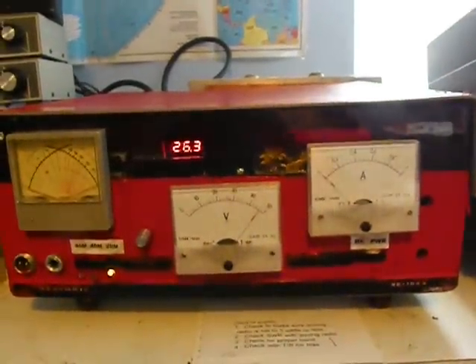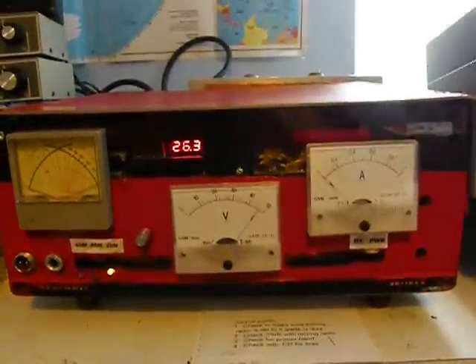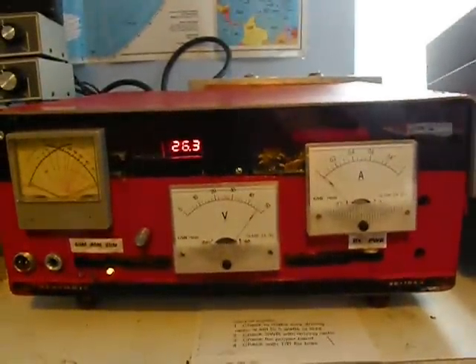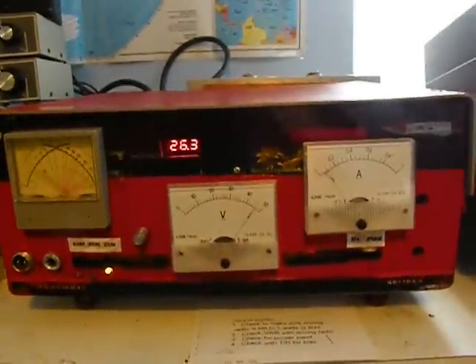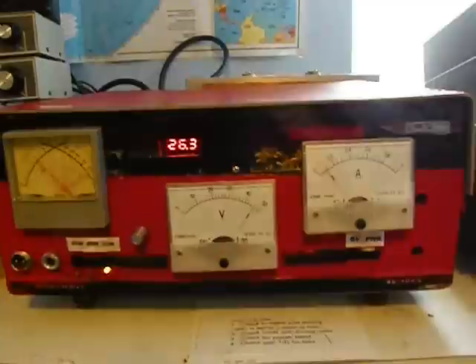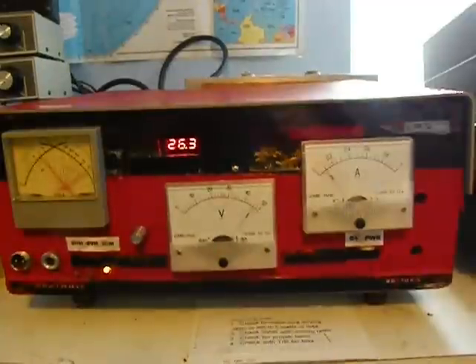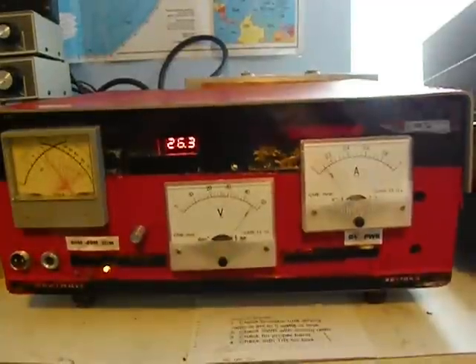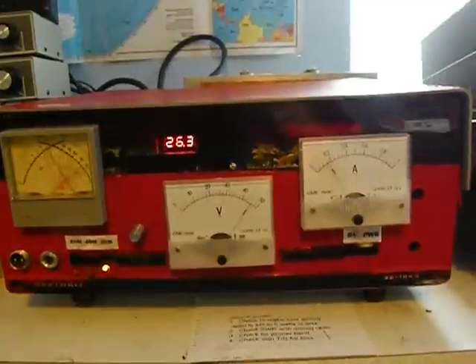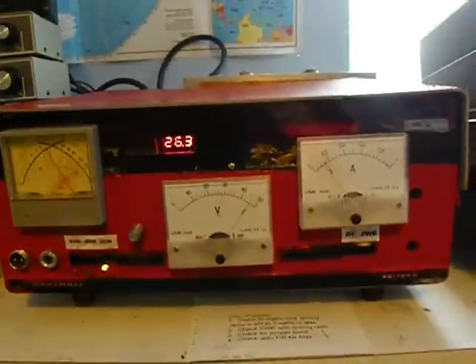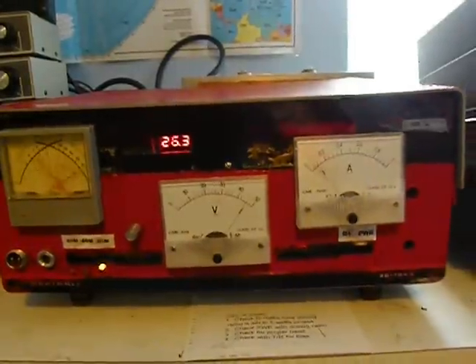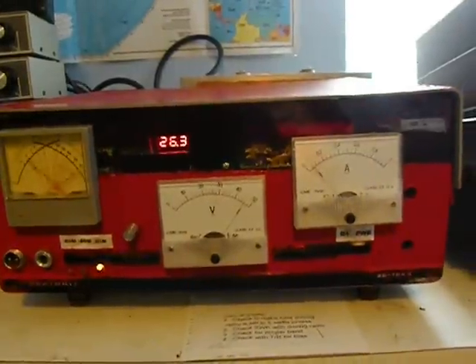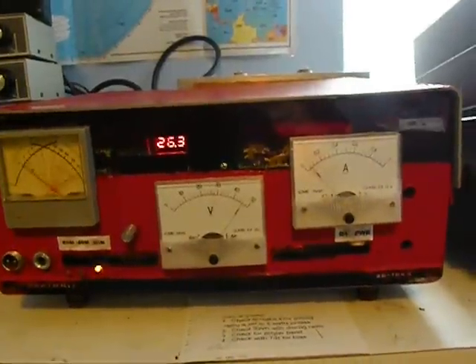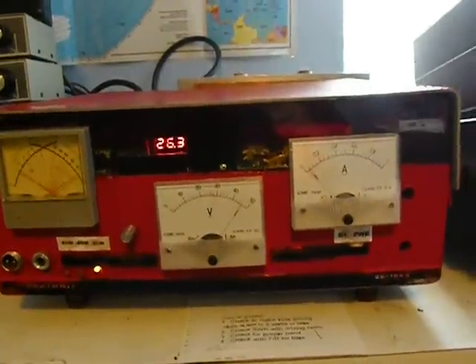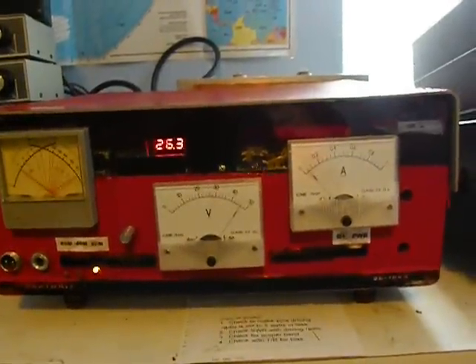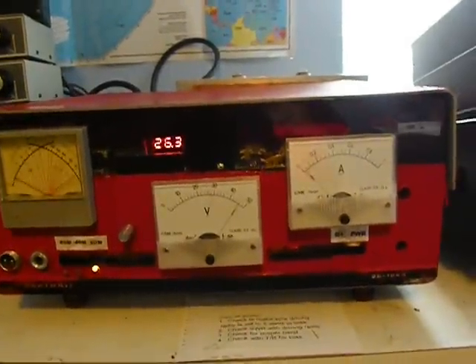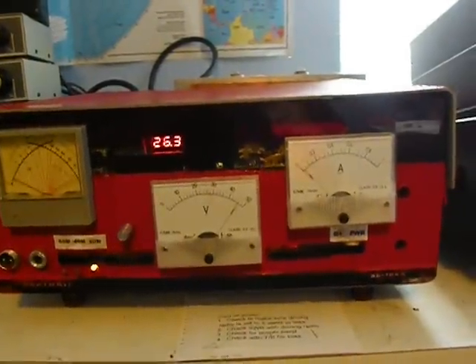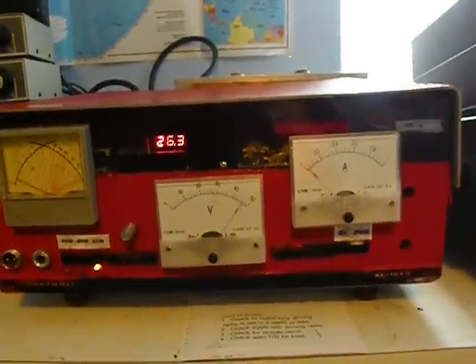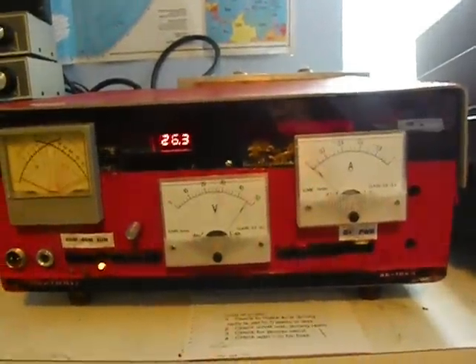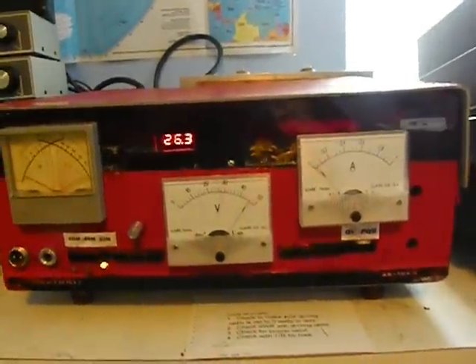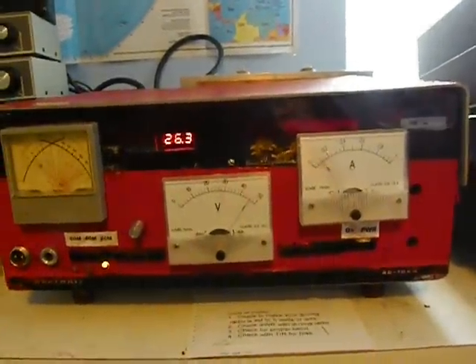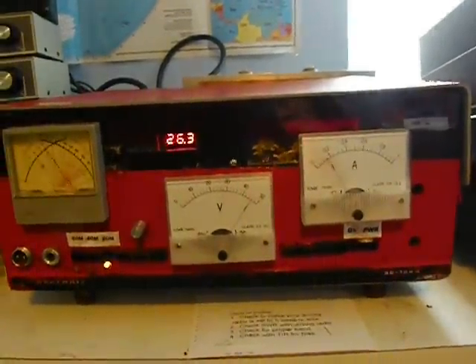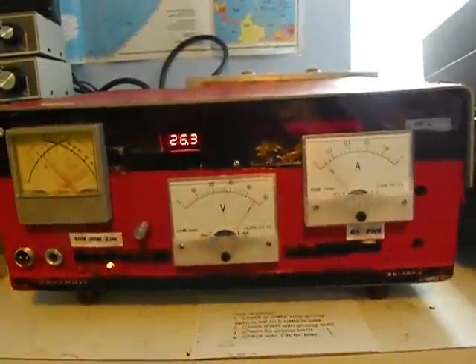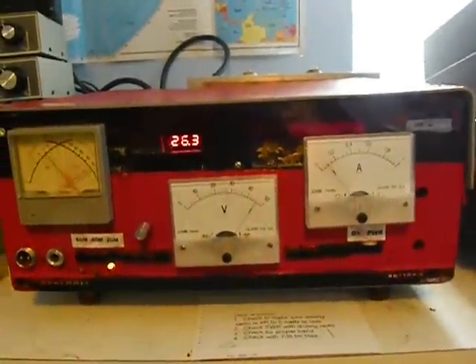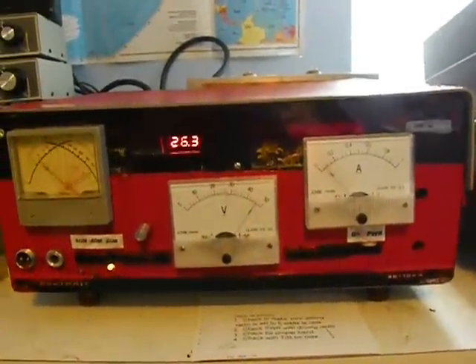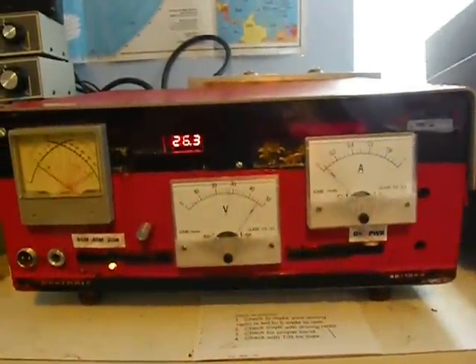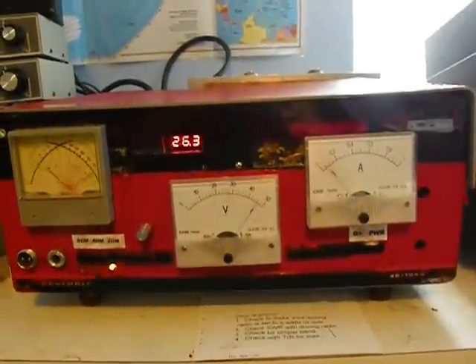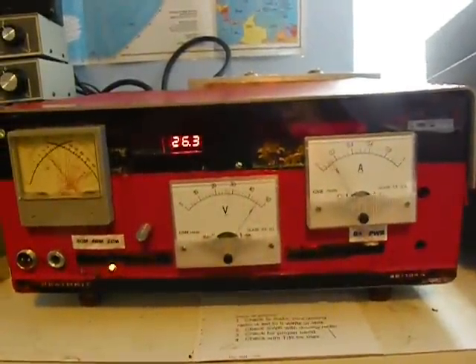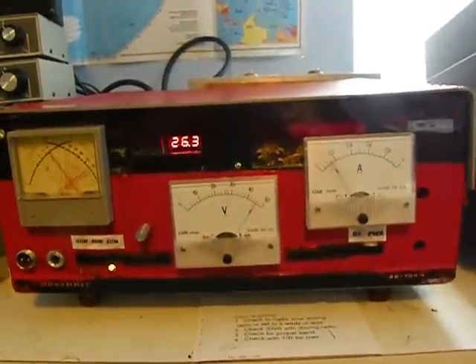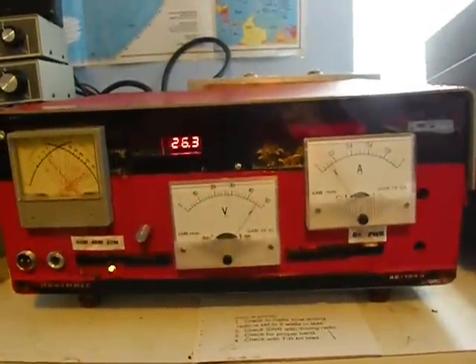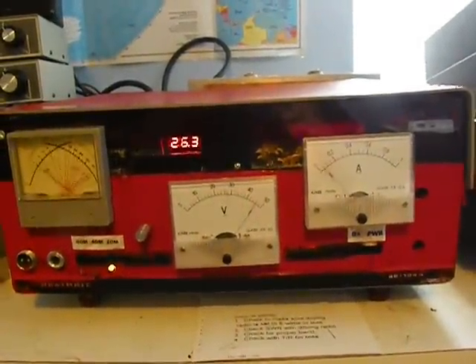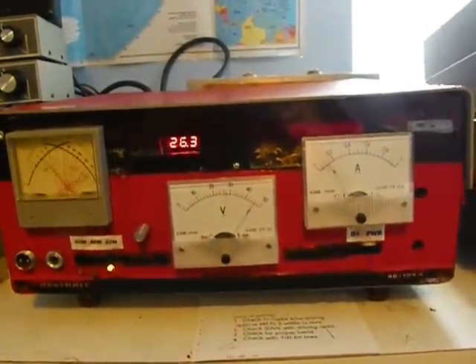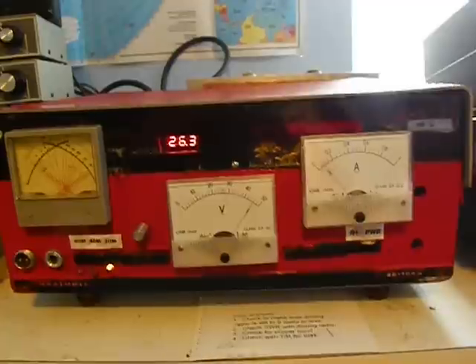Nothing heard on the frequency. W6KAN and QRT.